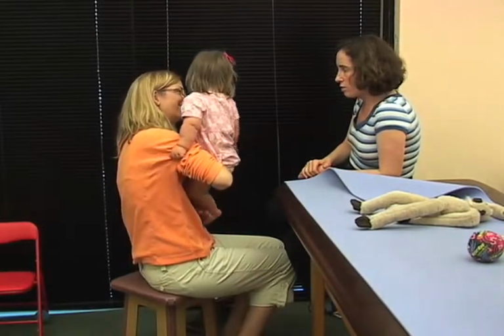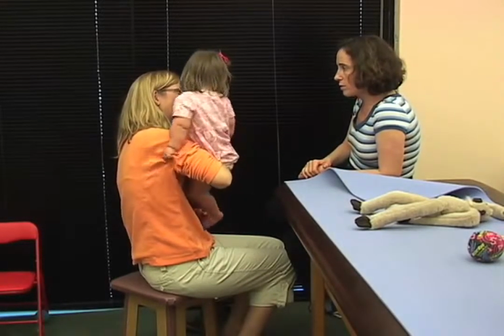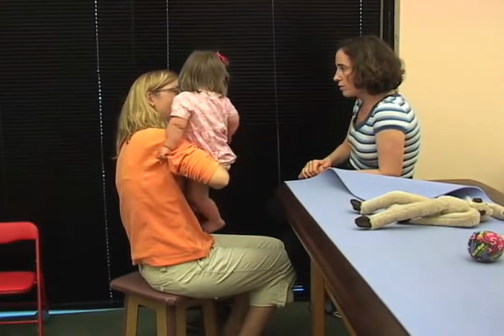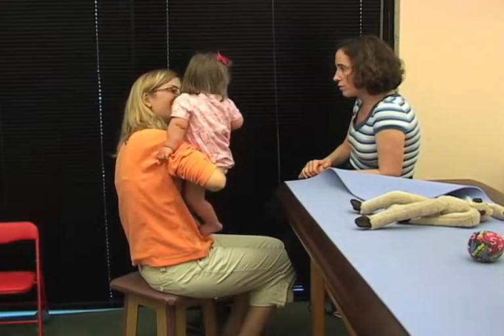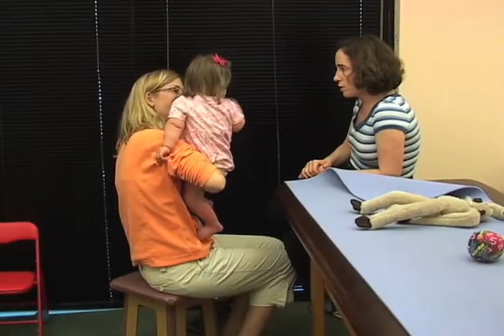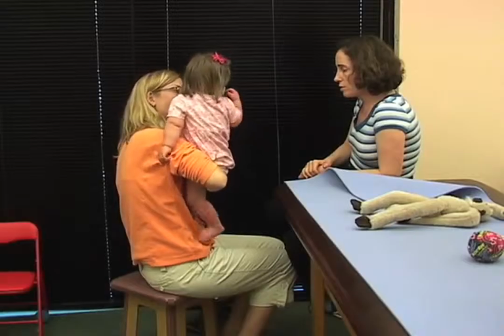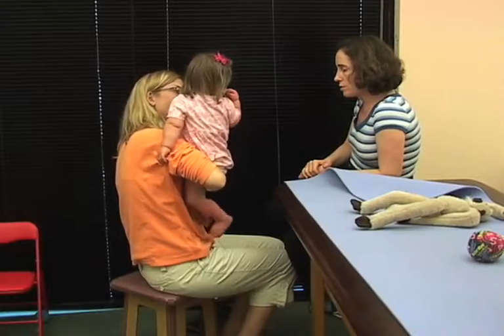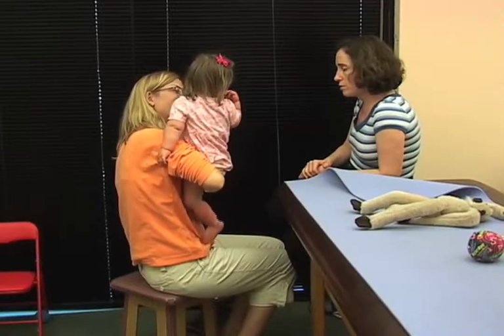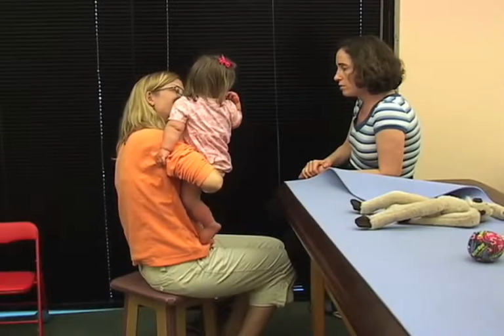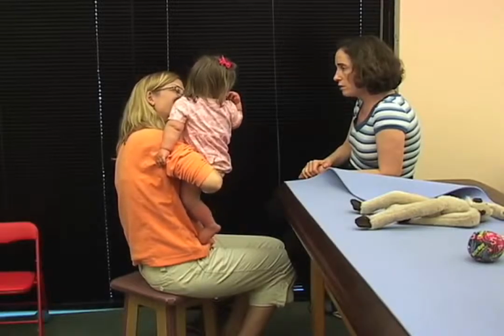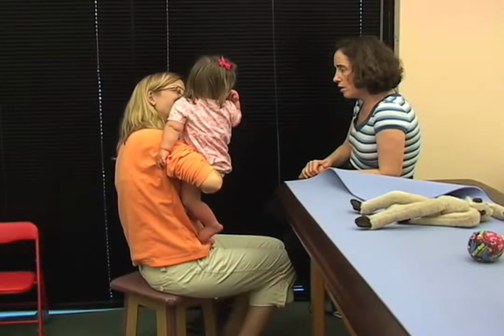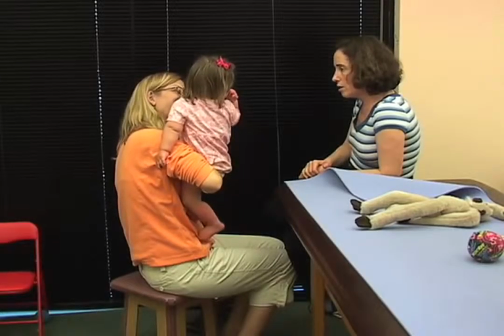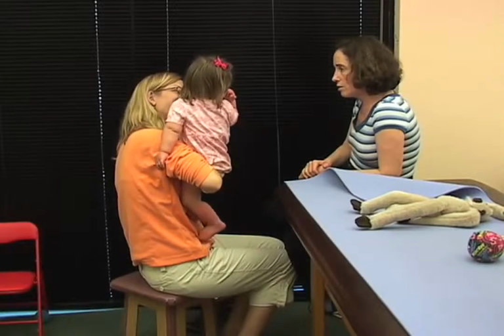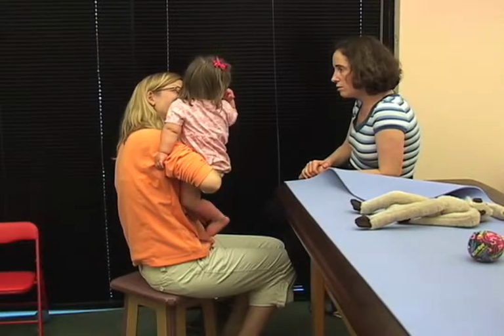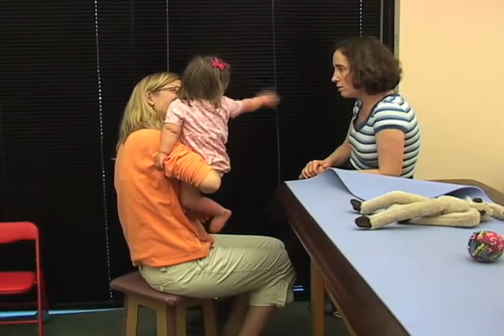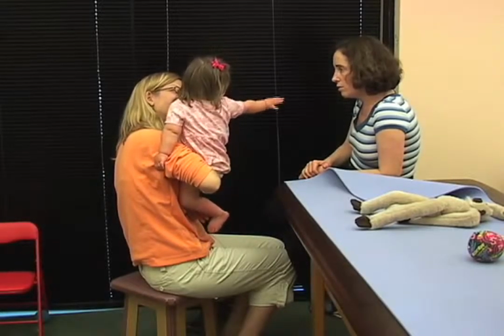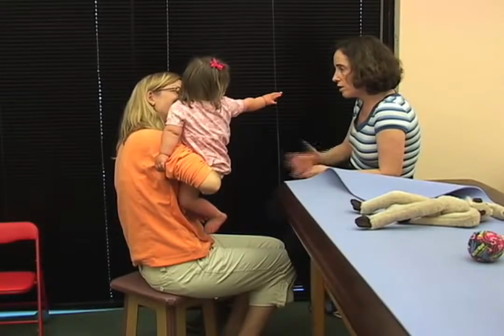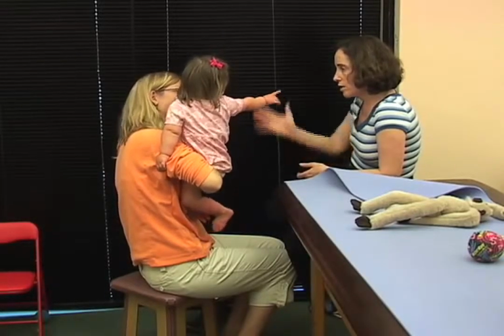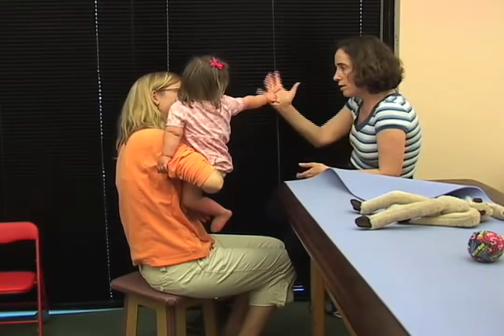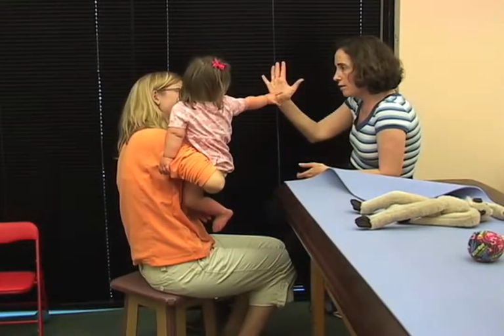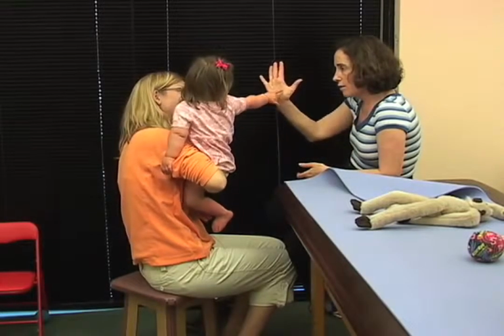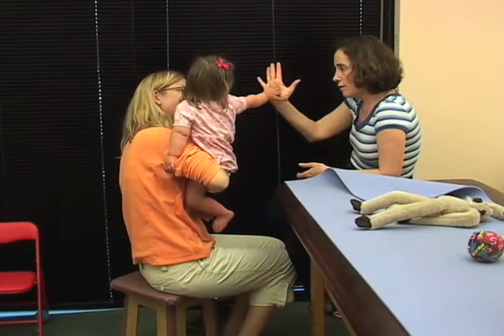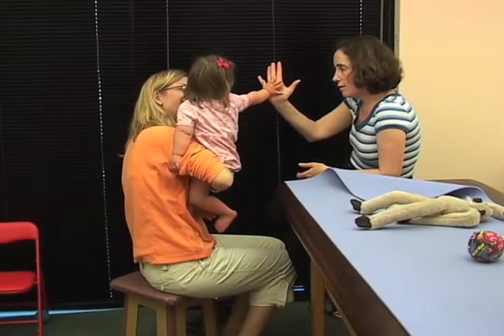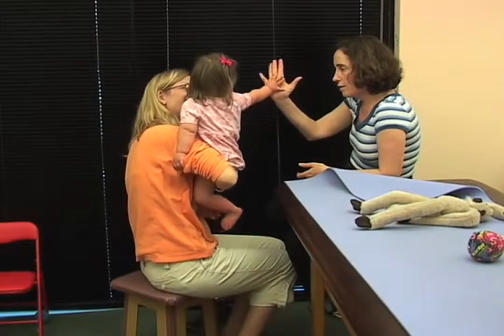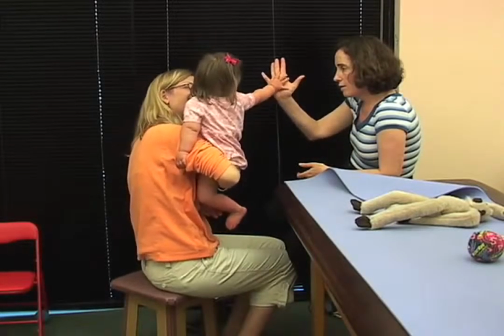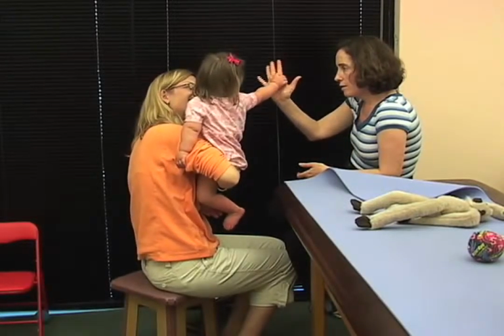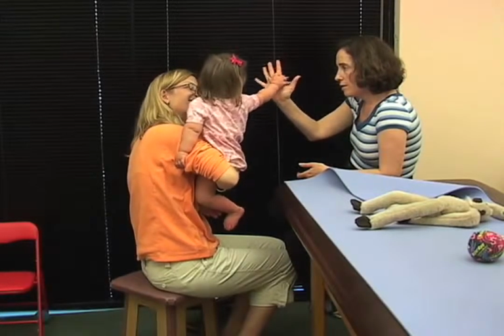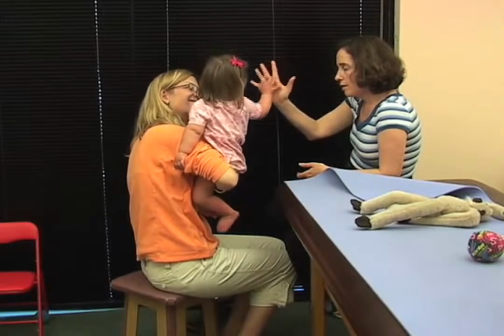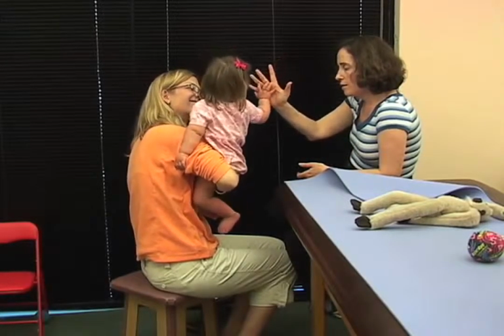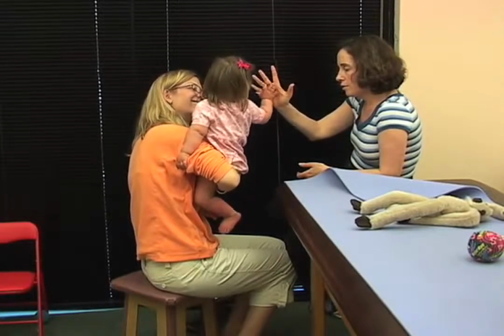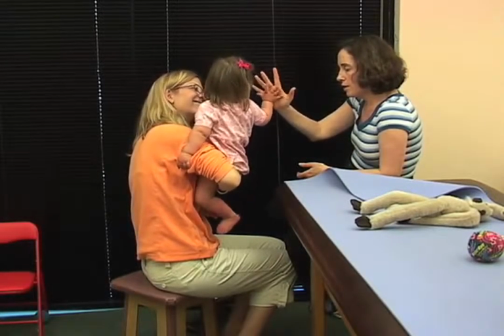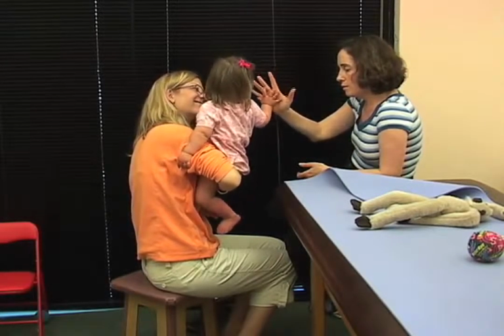Nora Kate, by the way, by now can walk independently. I don't have the videos because it was done in New York.